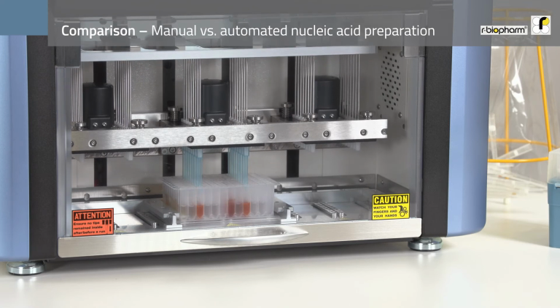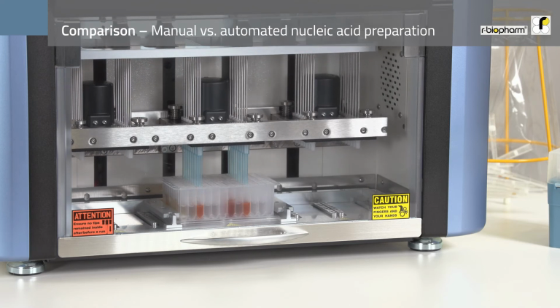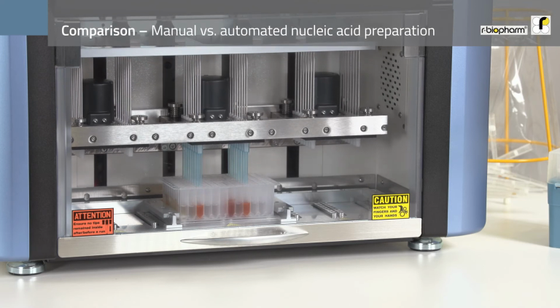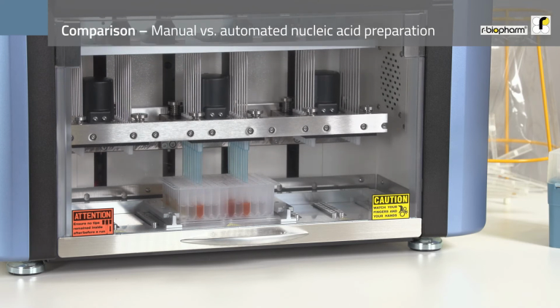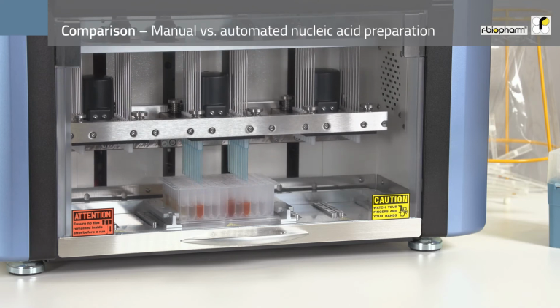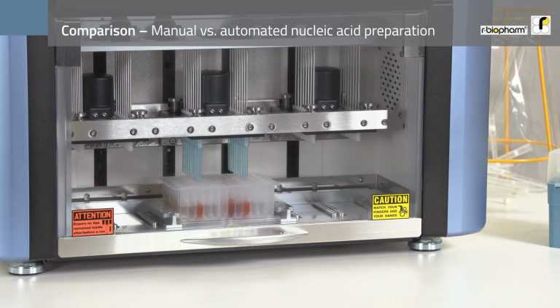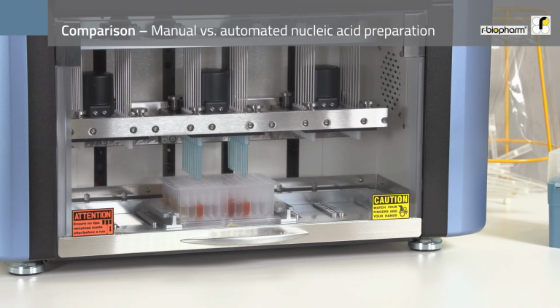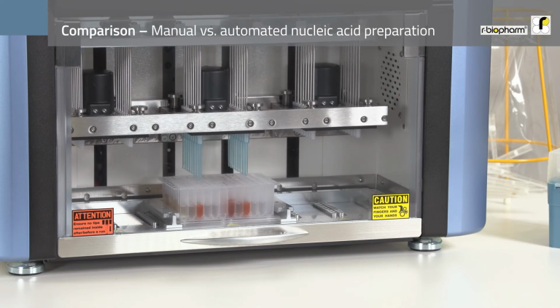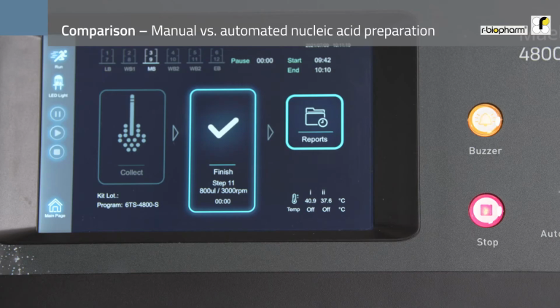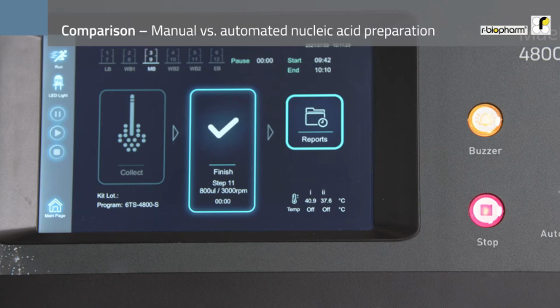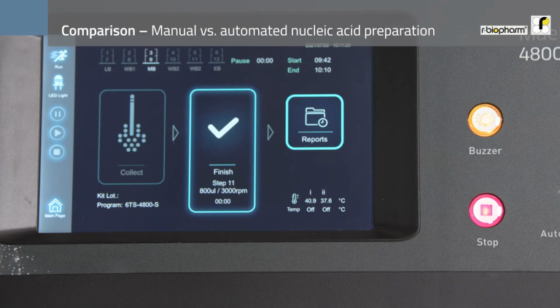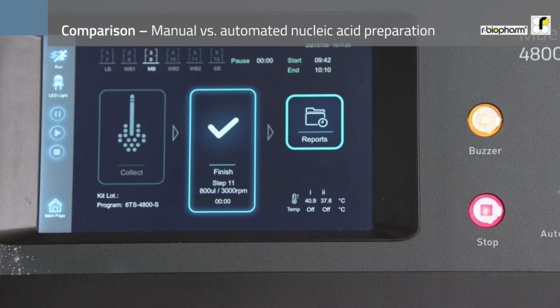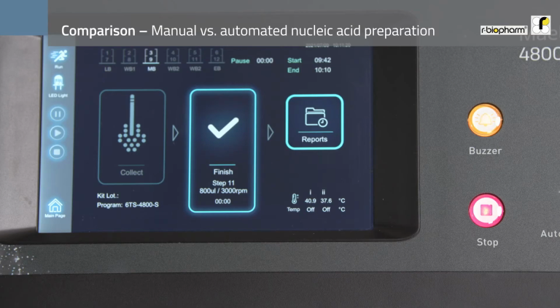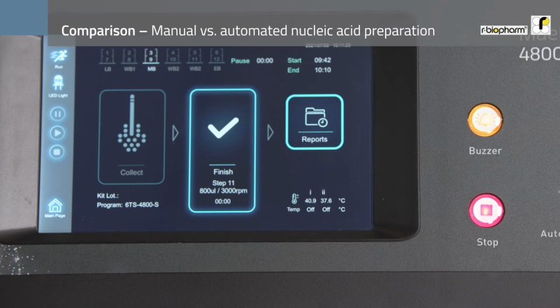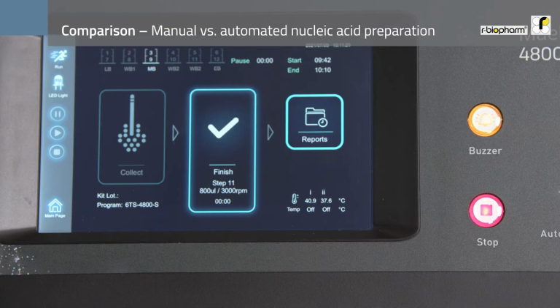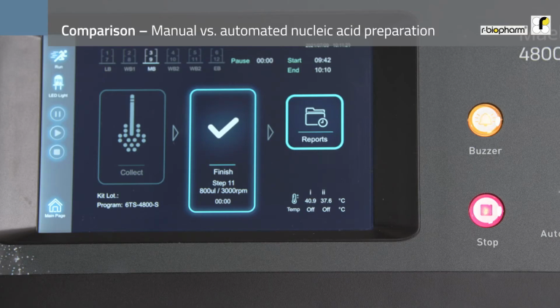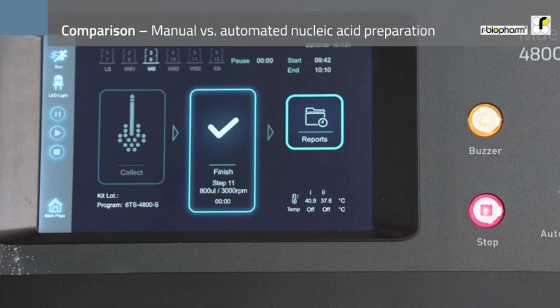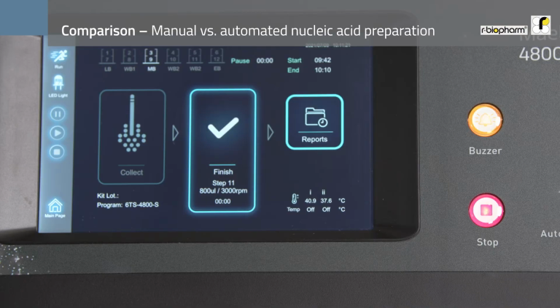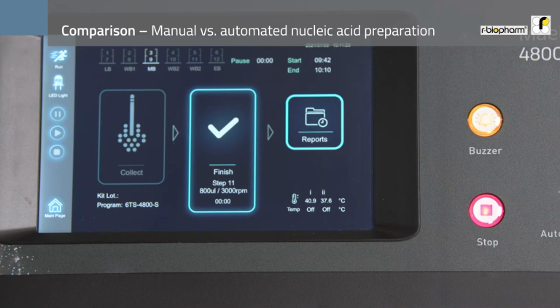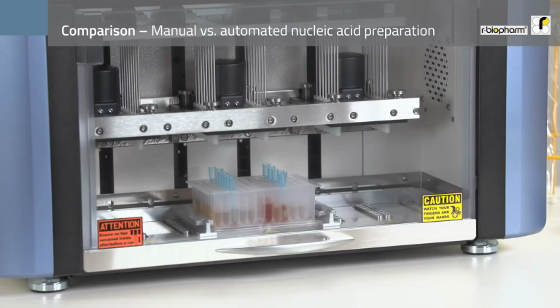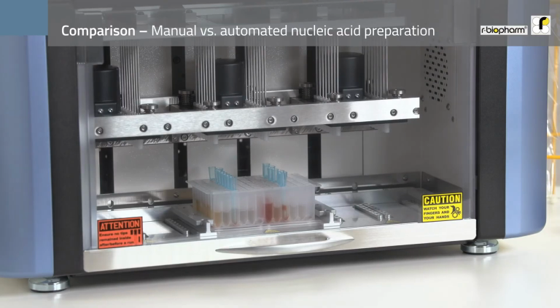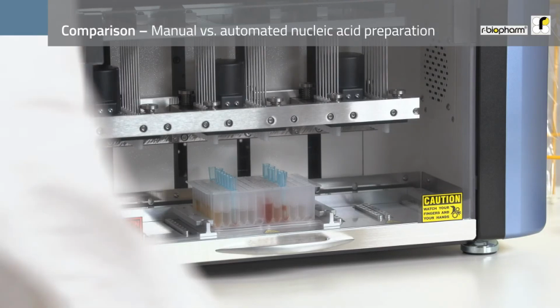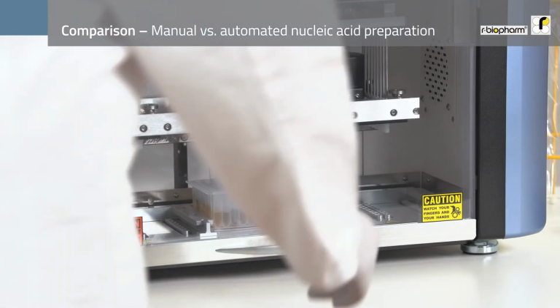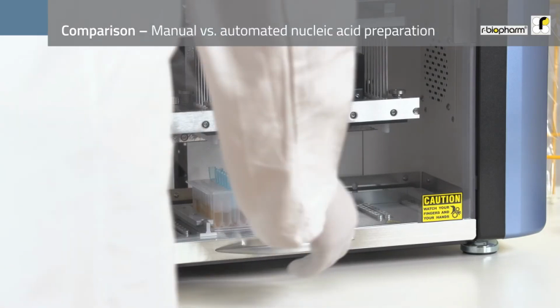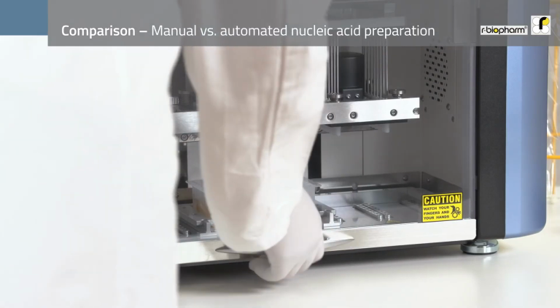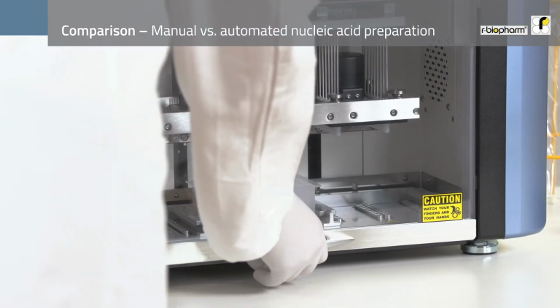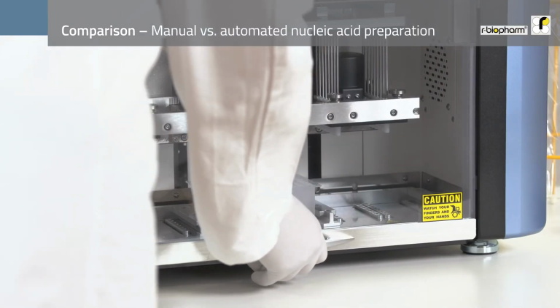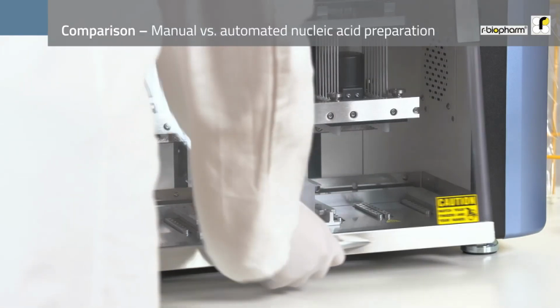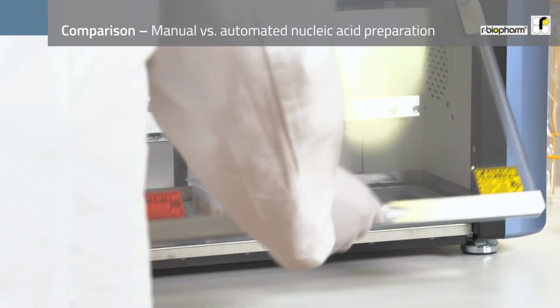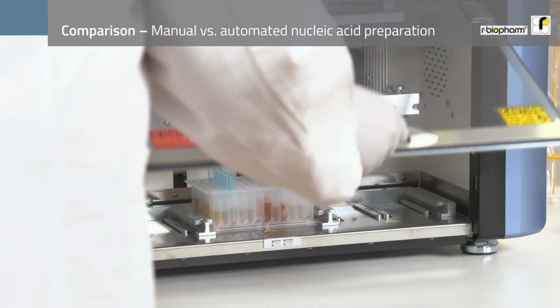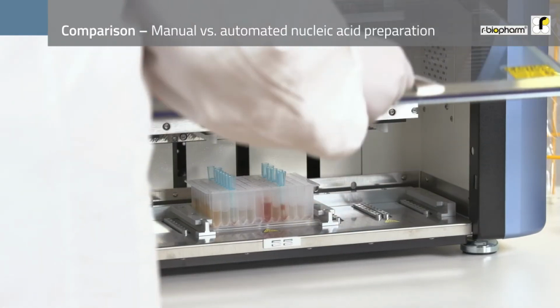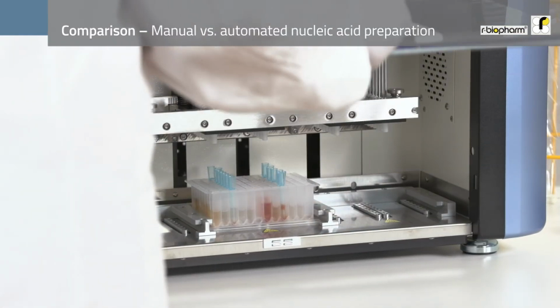When the extraction process is finished, you simply return and take out the eluted nucleic acid samples, ready for further analysis.